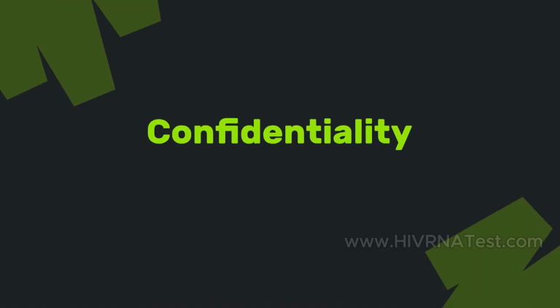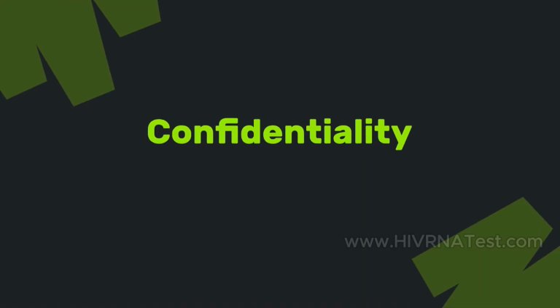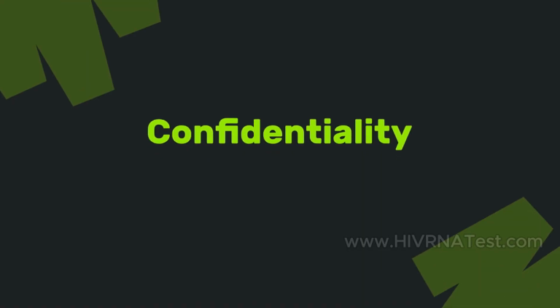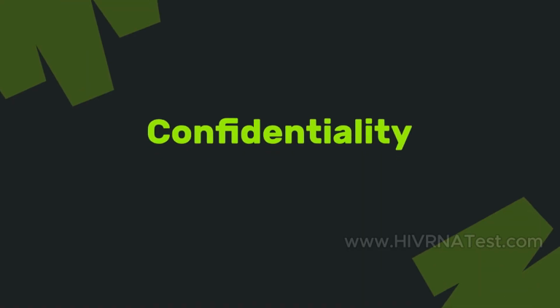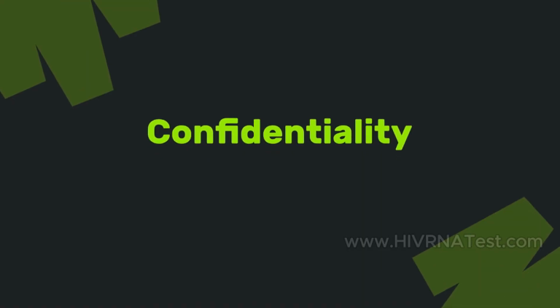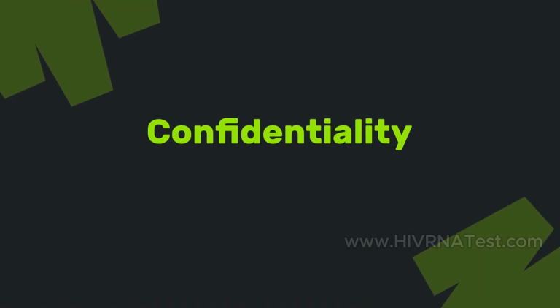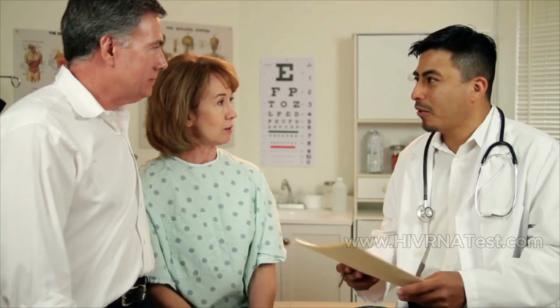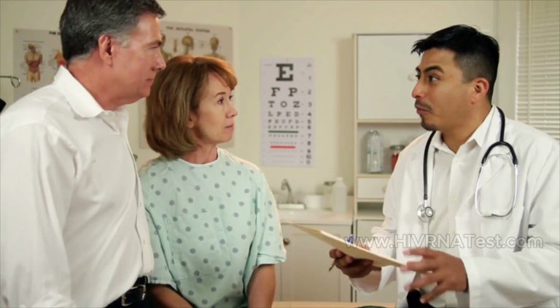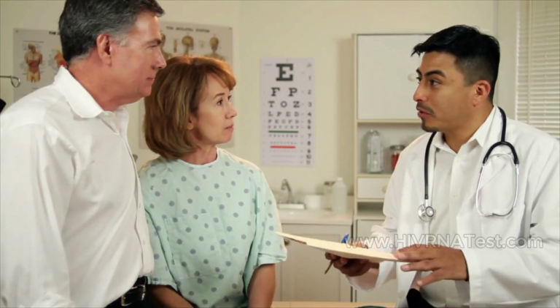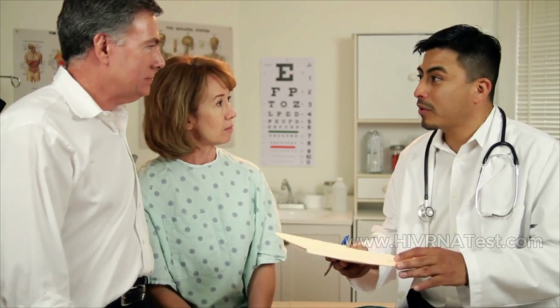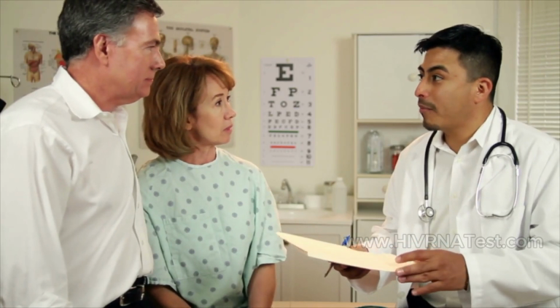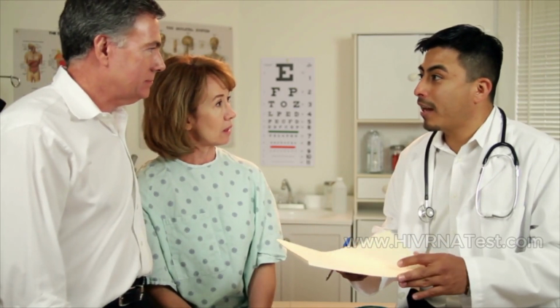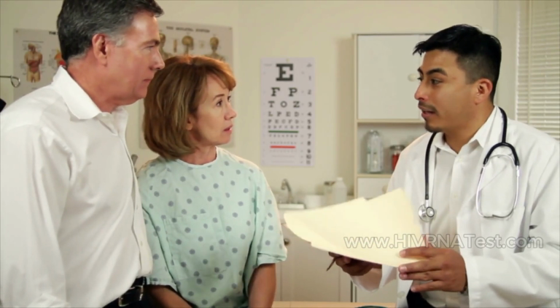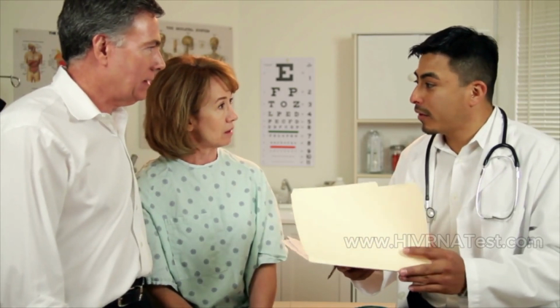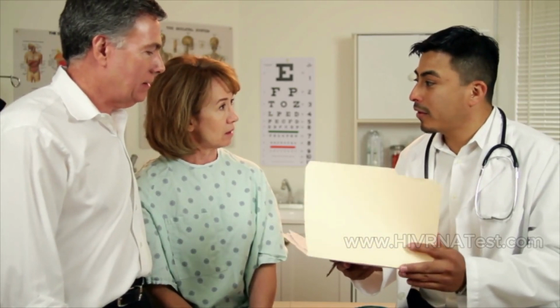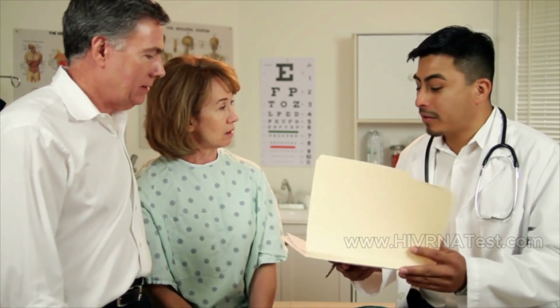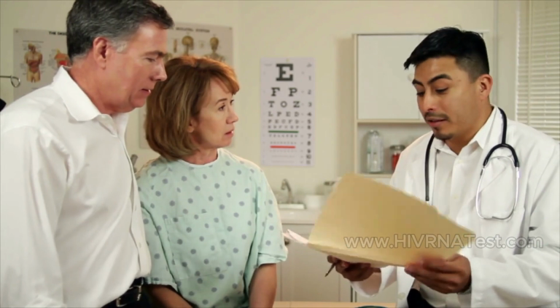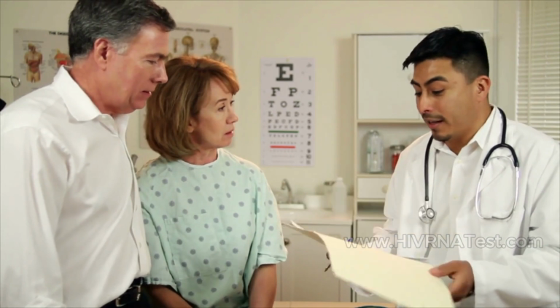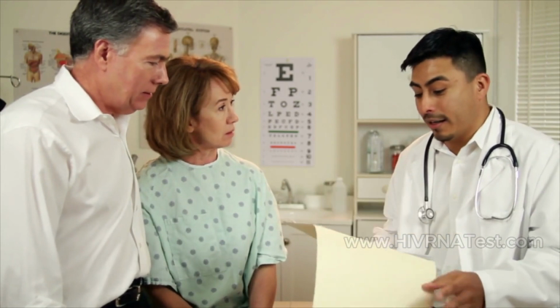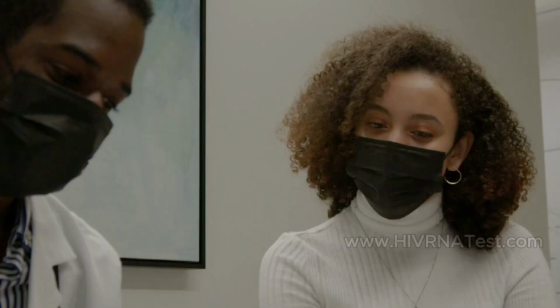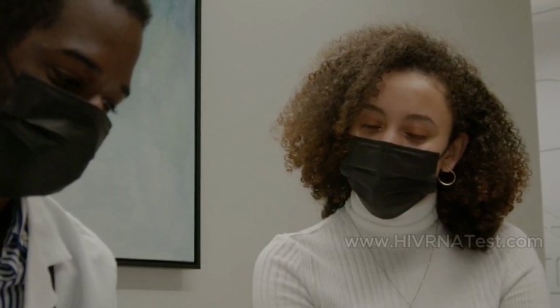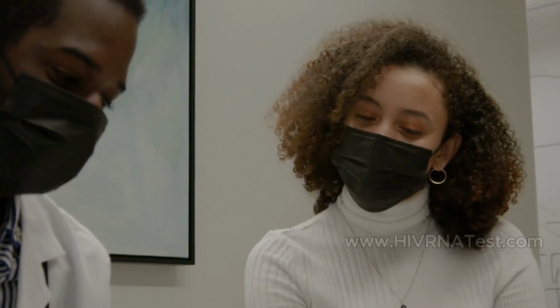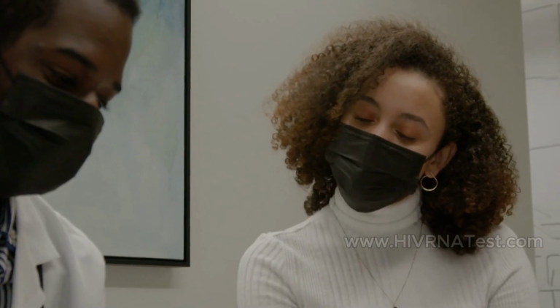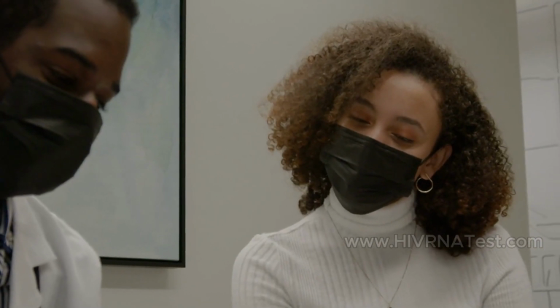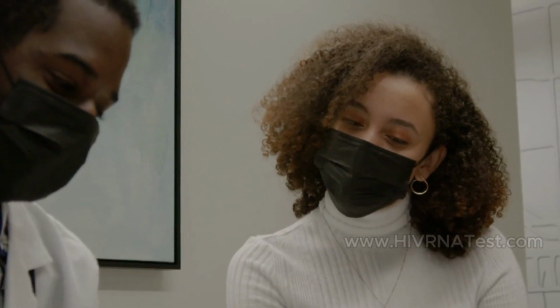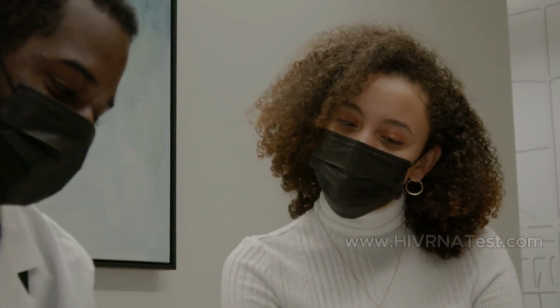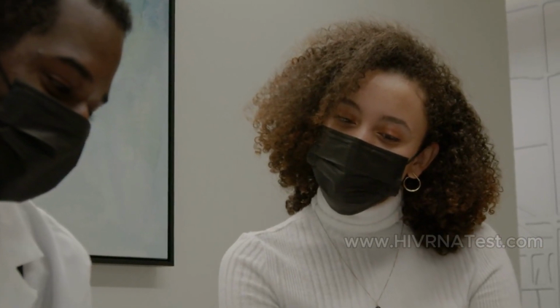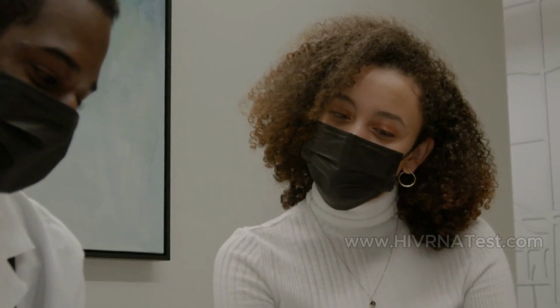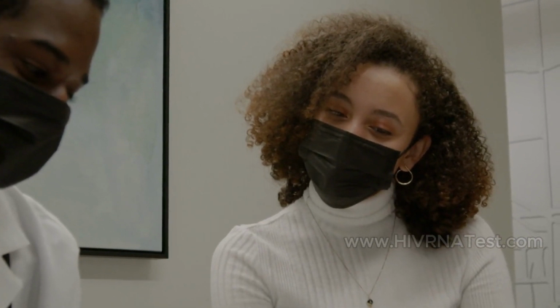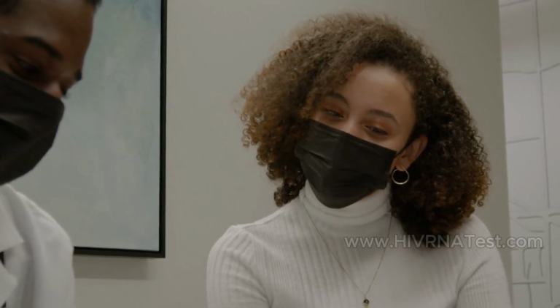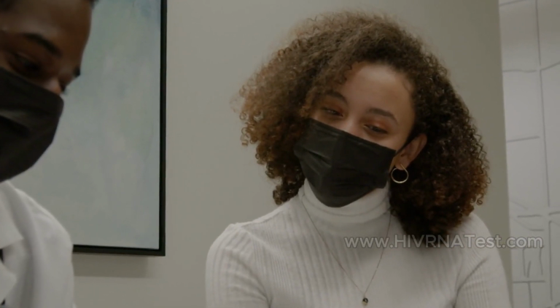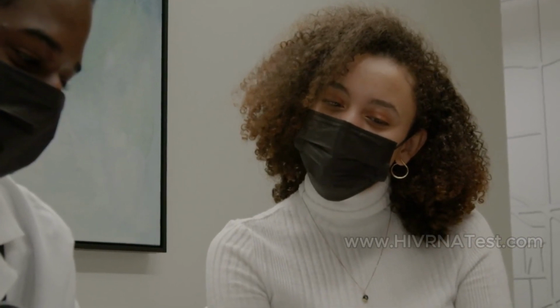Confidentiality: Many testing centers offer confidential results, allowing individuals to seek help without fear of stigma.